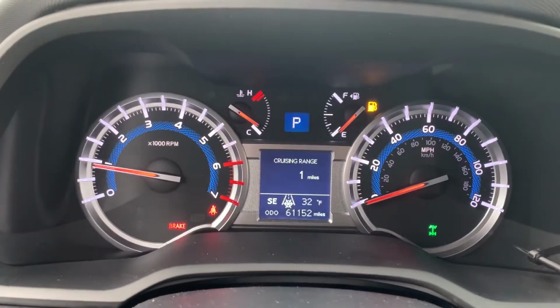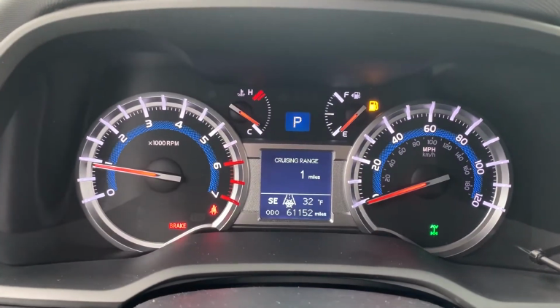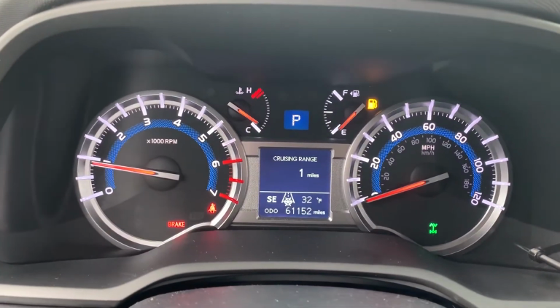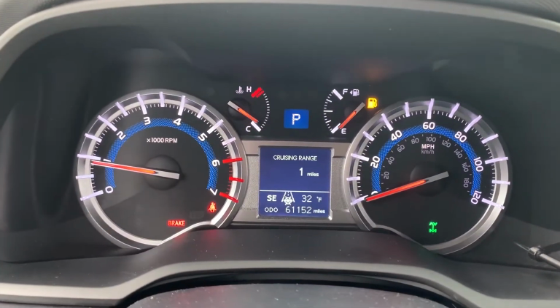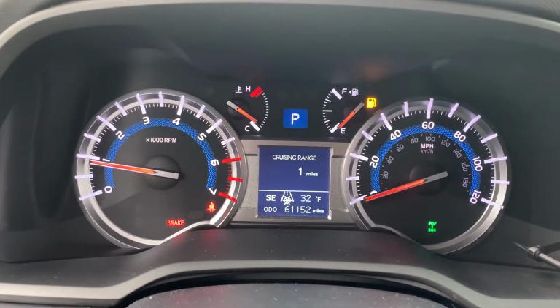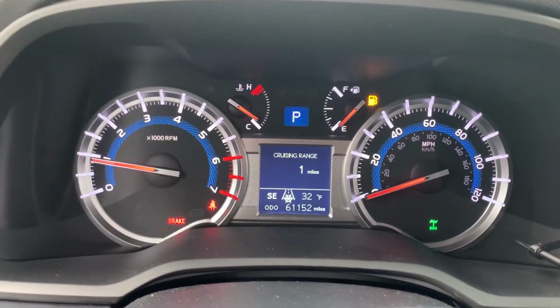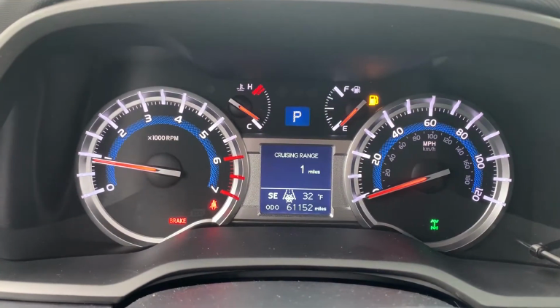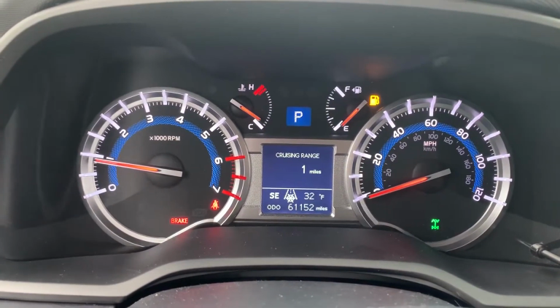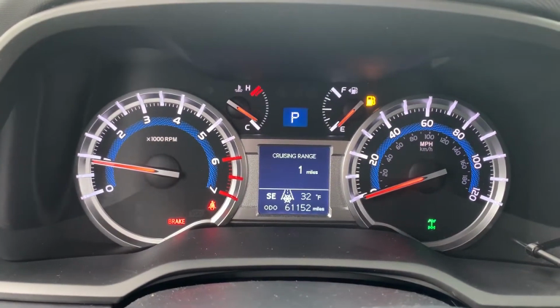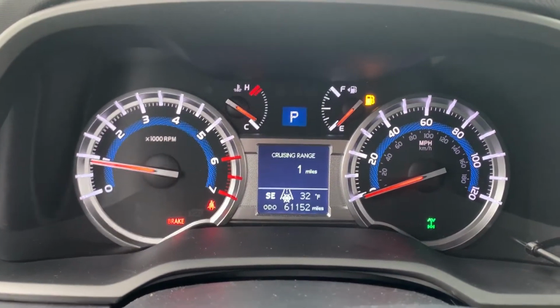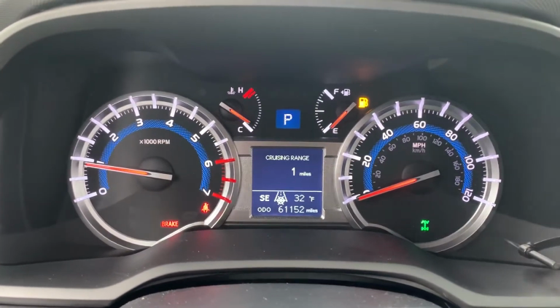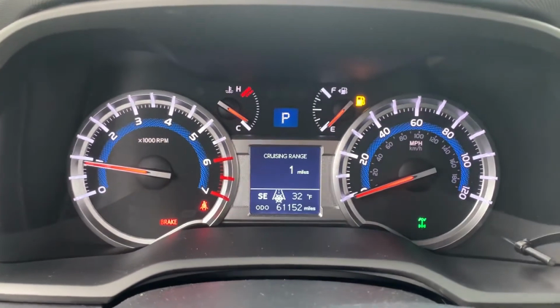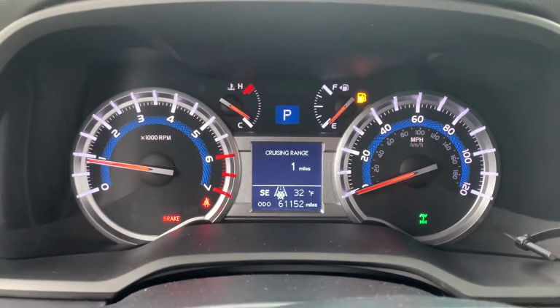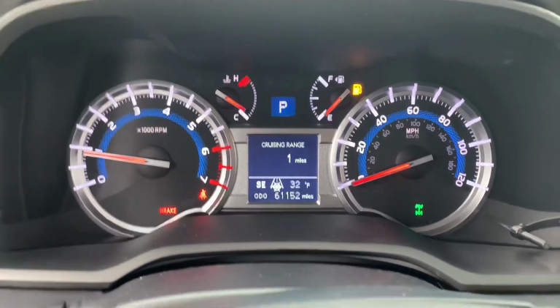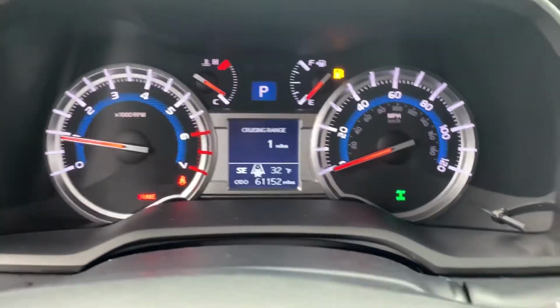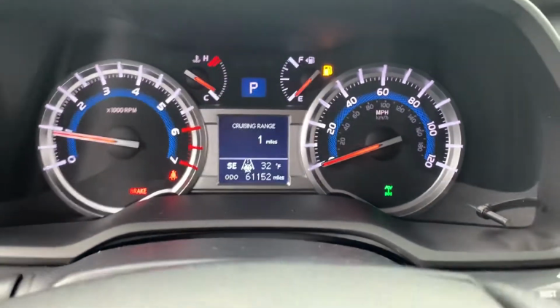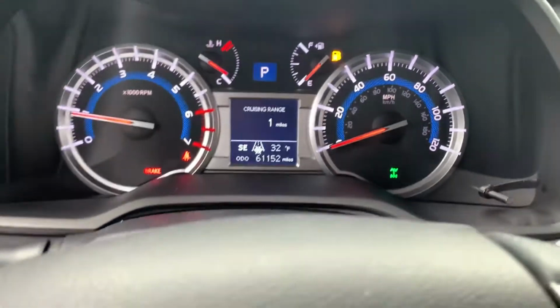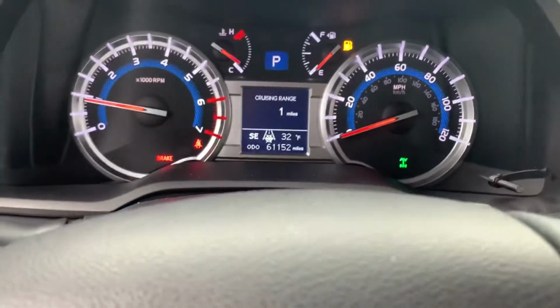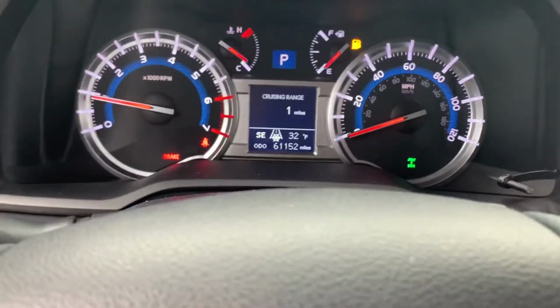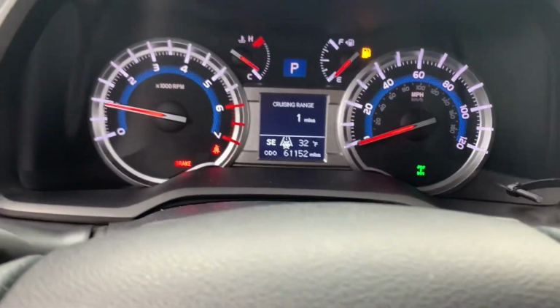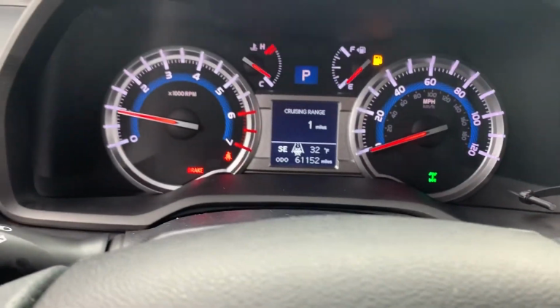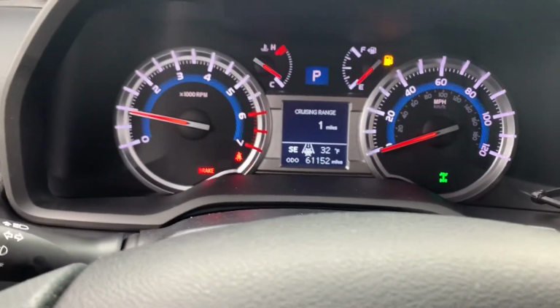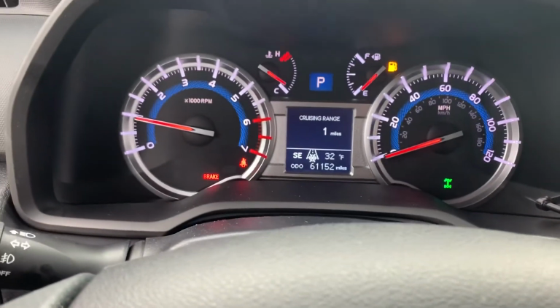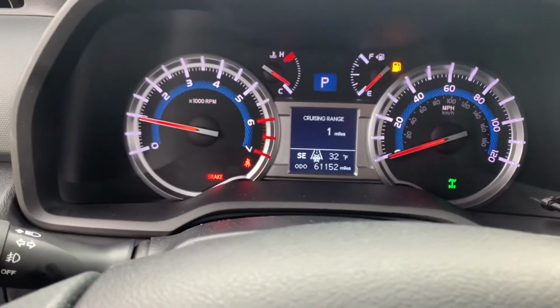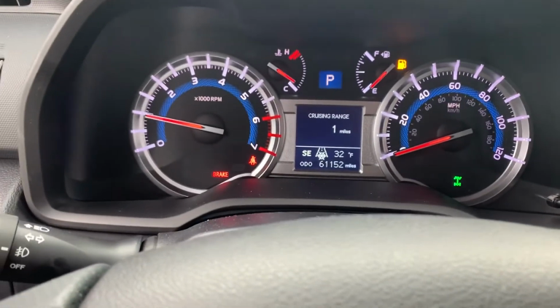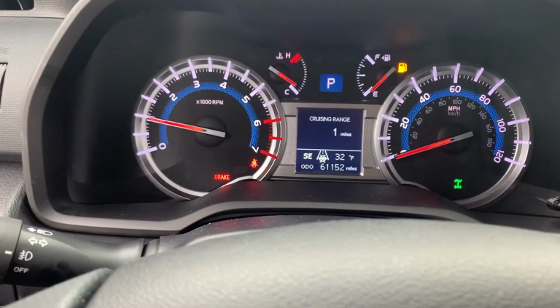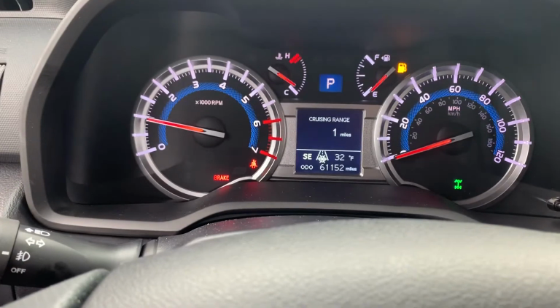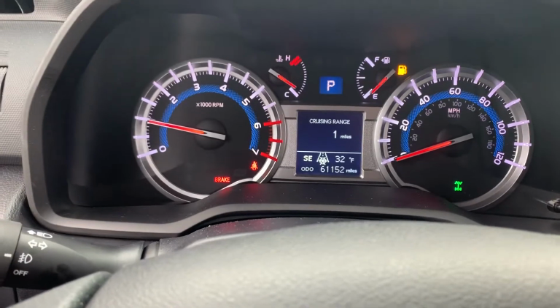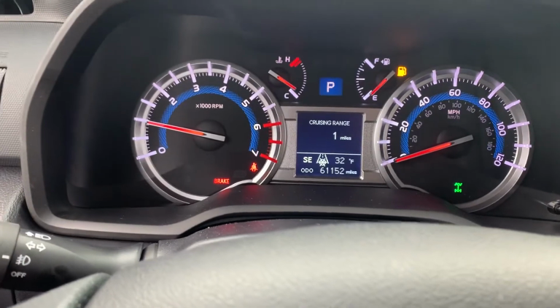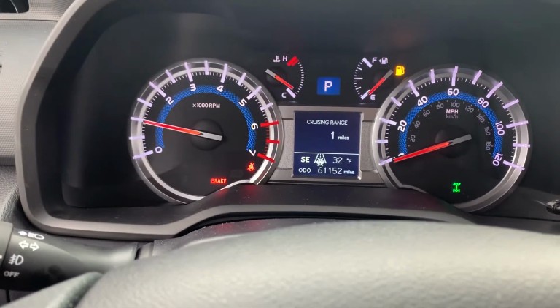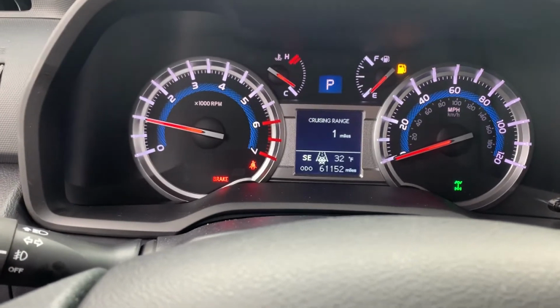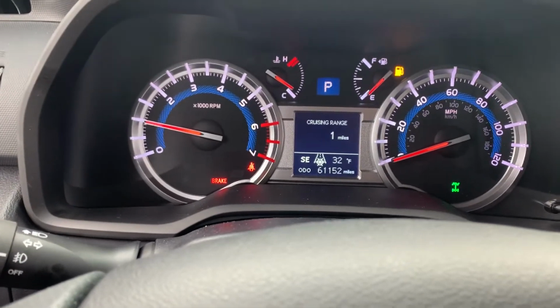So you've got 61,125 miles. Let's go ahead and cycle through some of the DIC here.